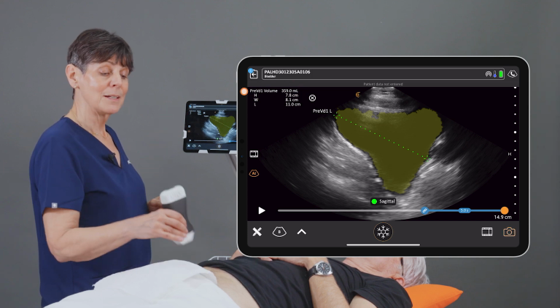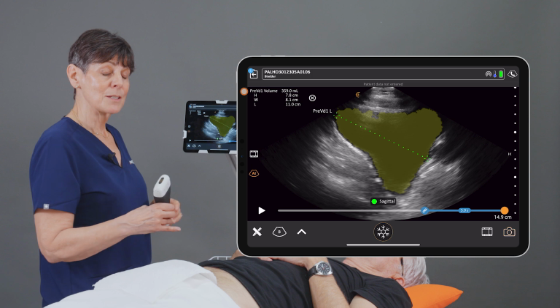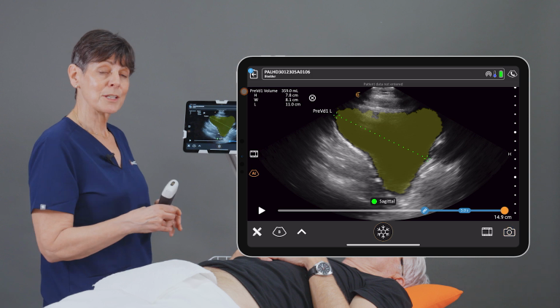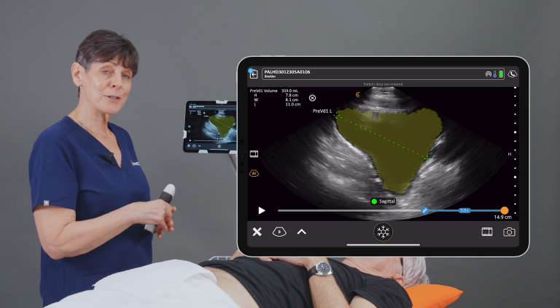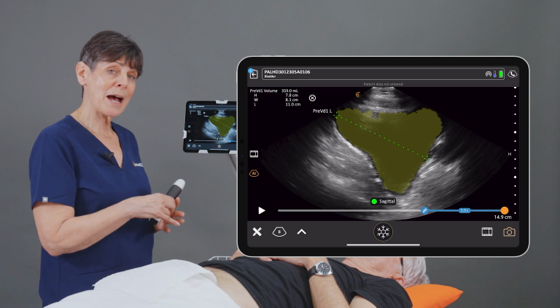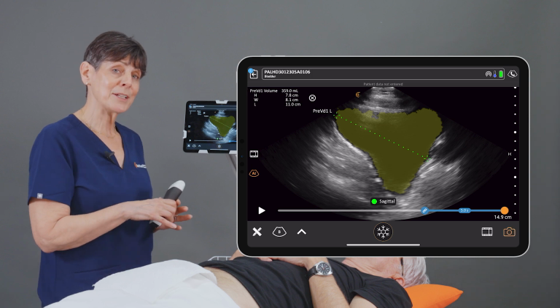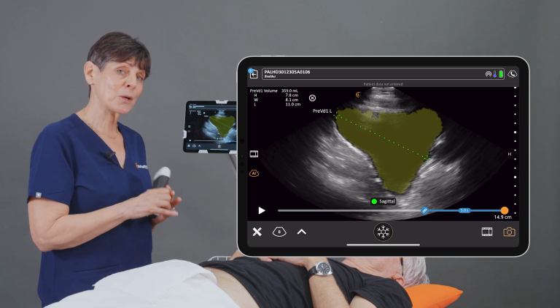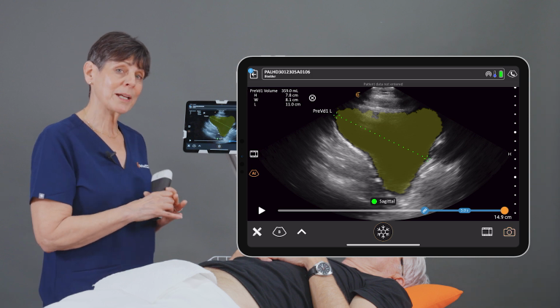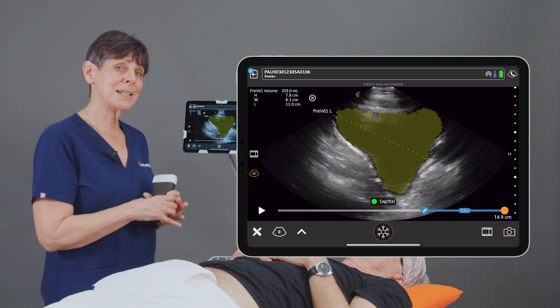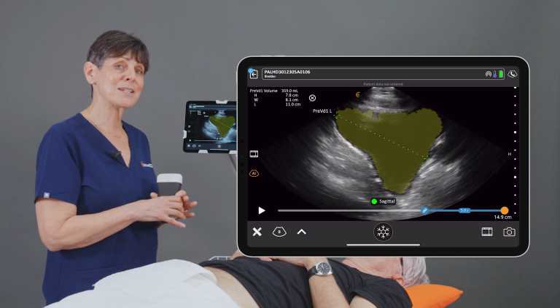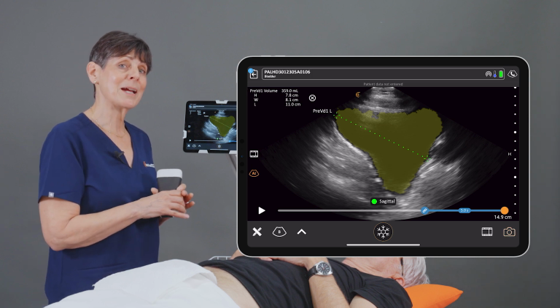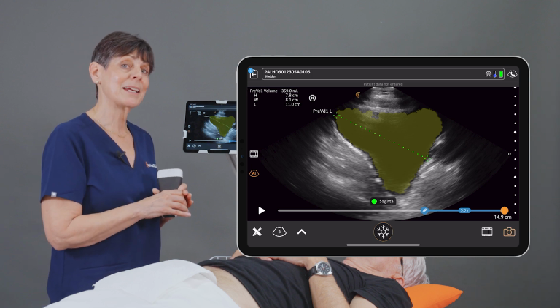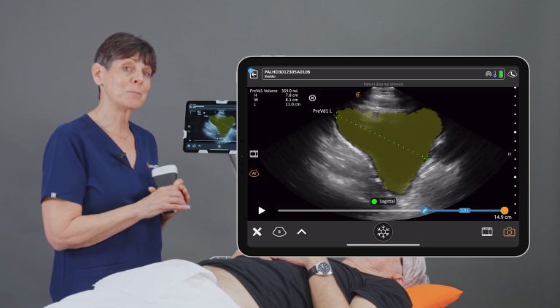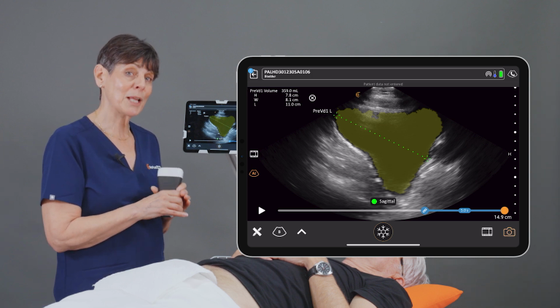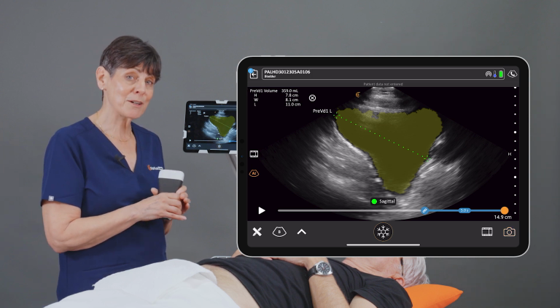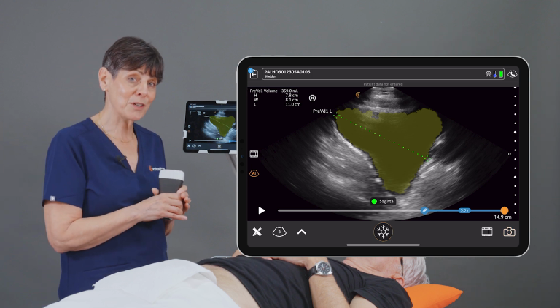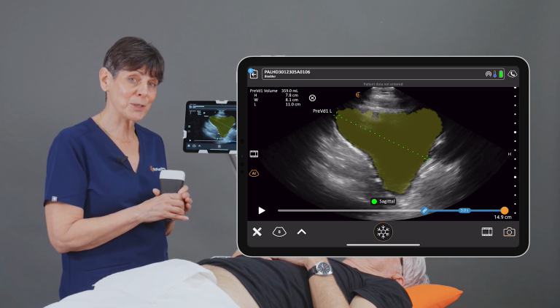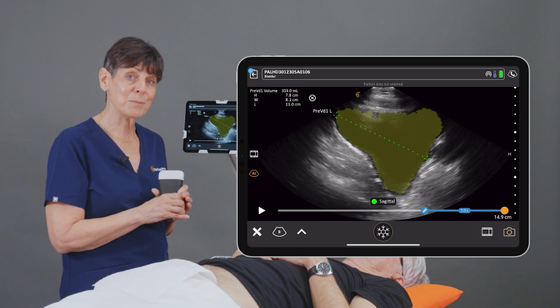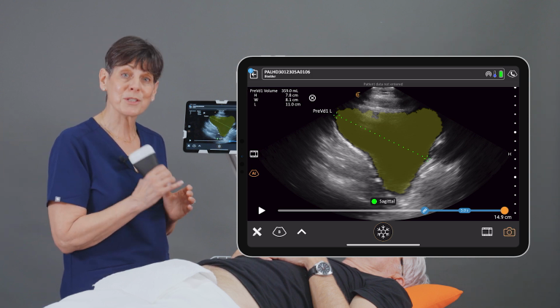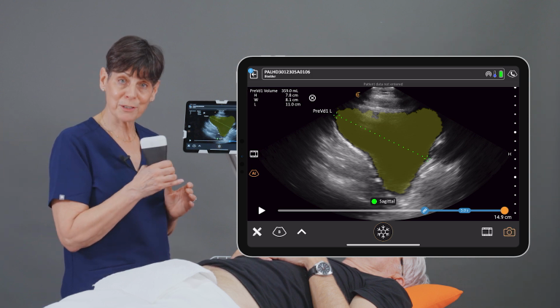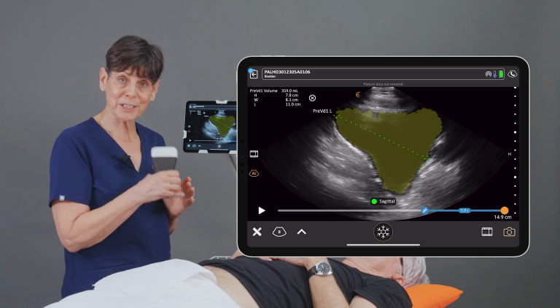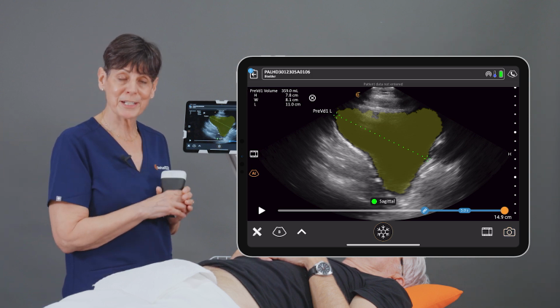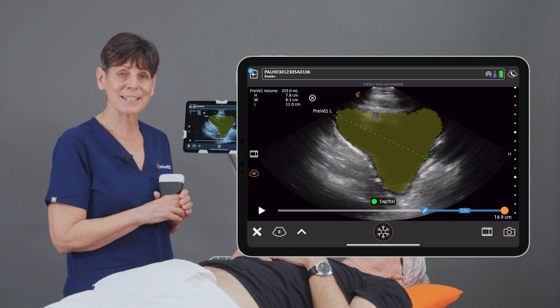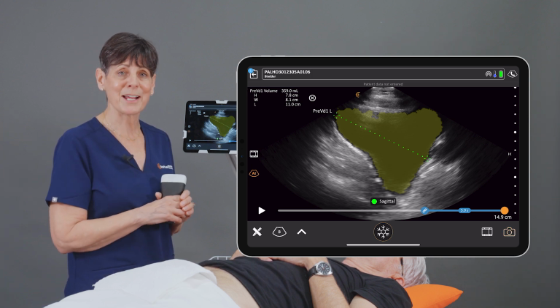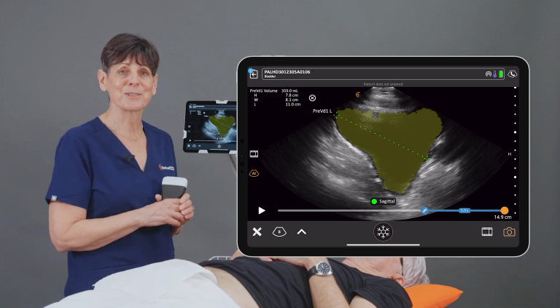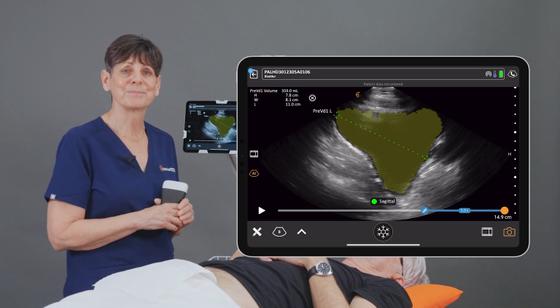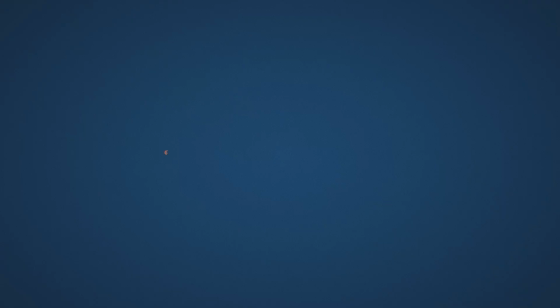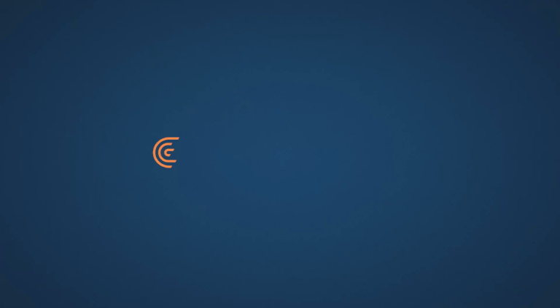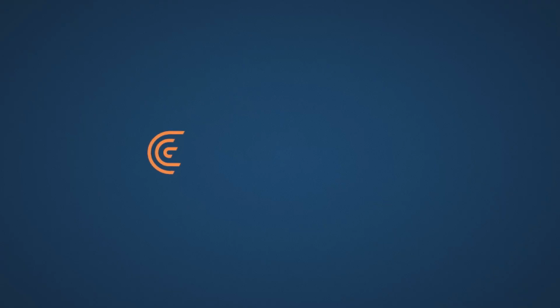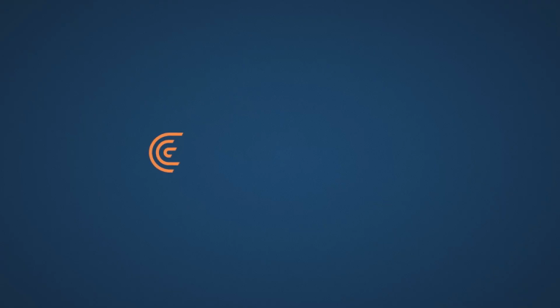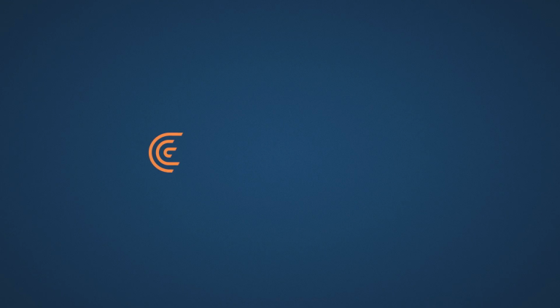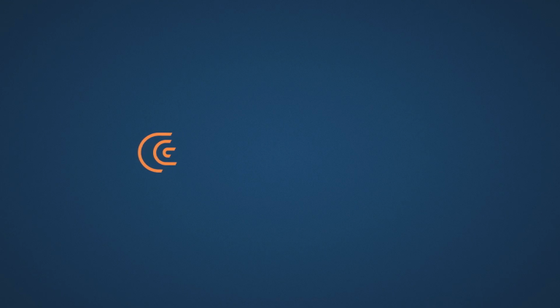So there you have it, a quick and easy way to get a bladder volume using your Clarius scanner. Thank you.